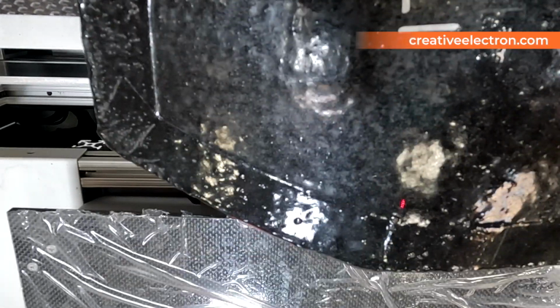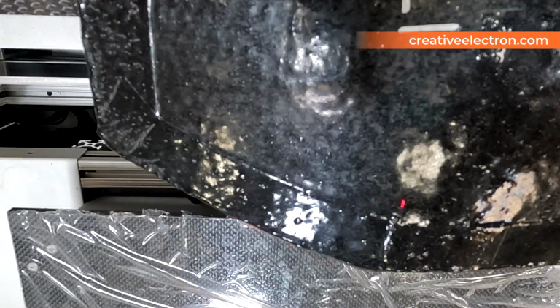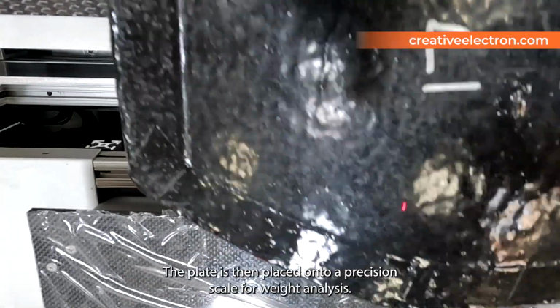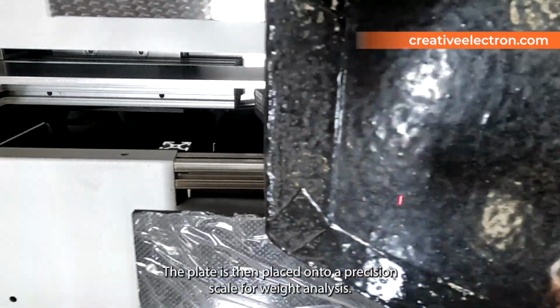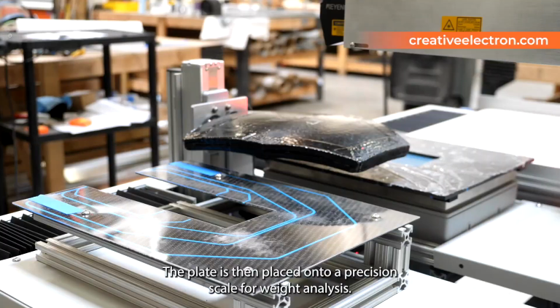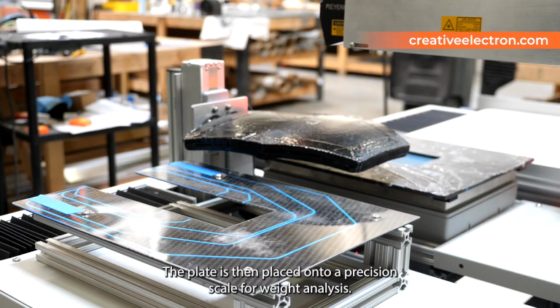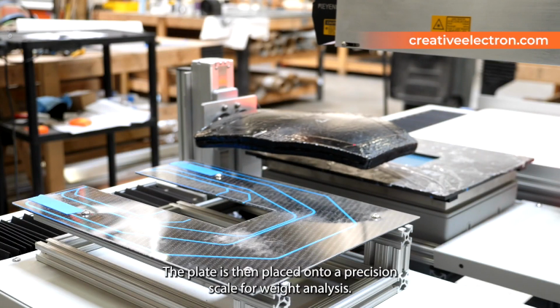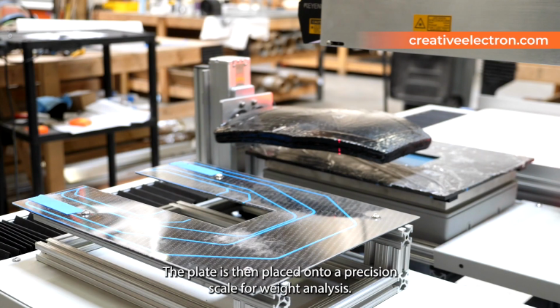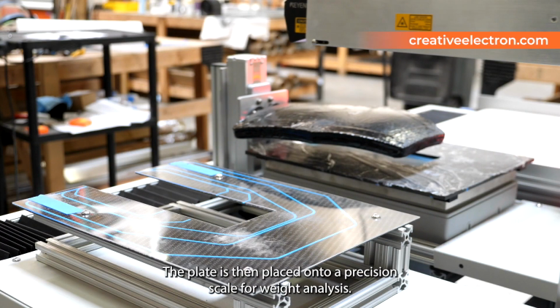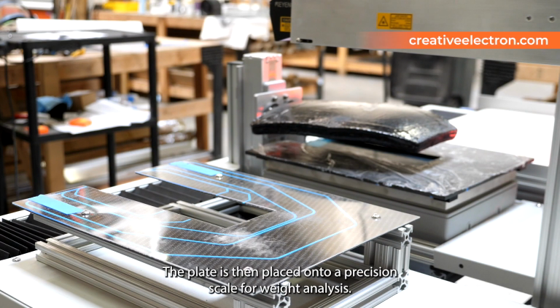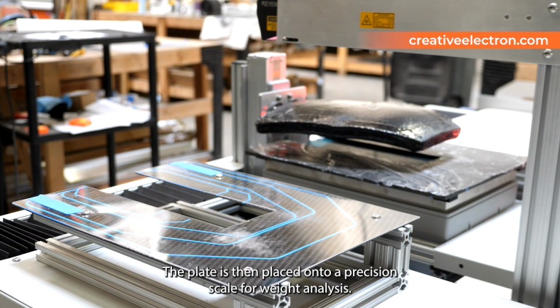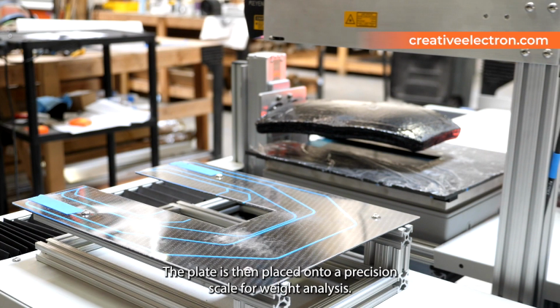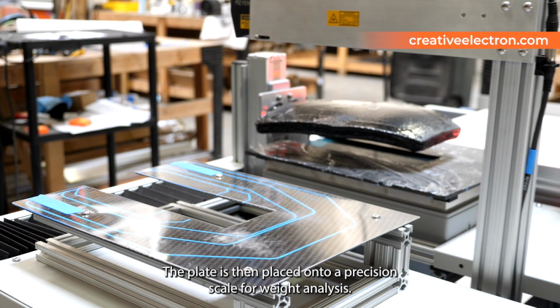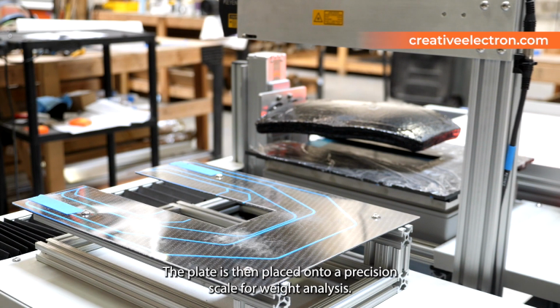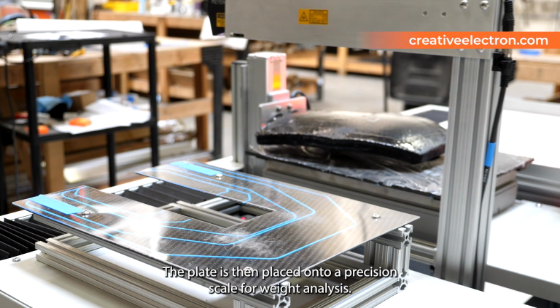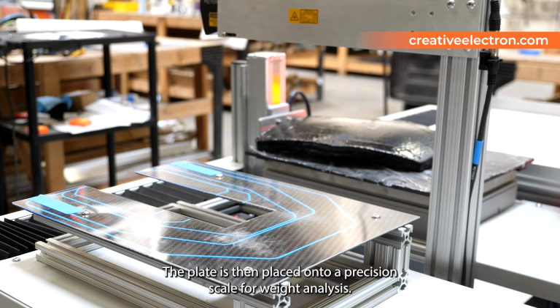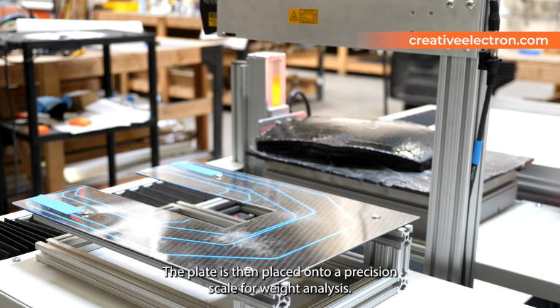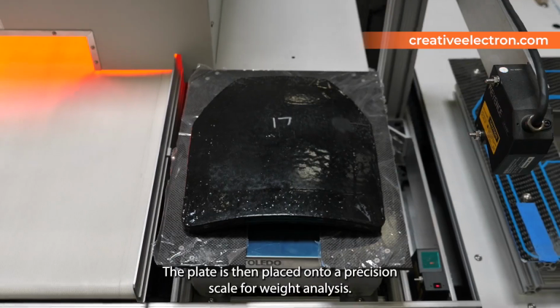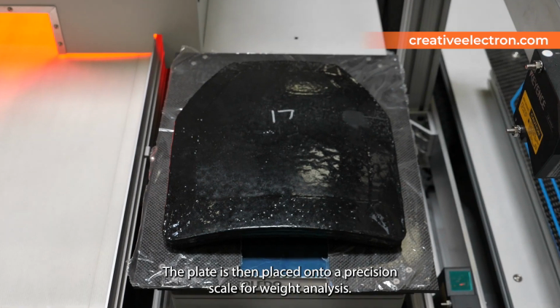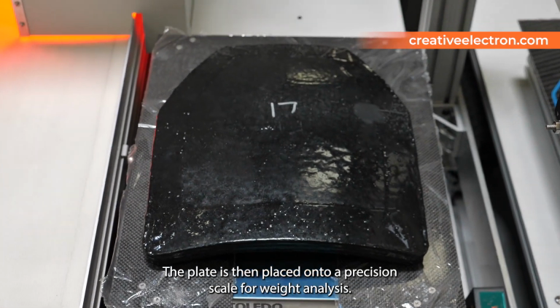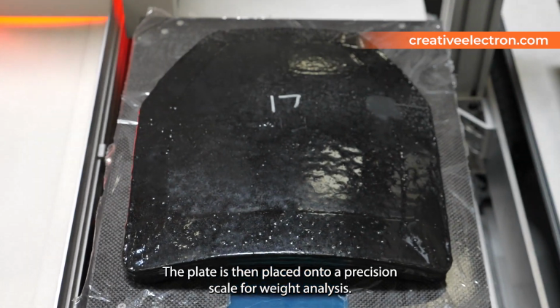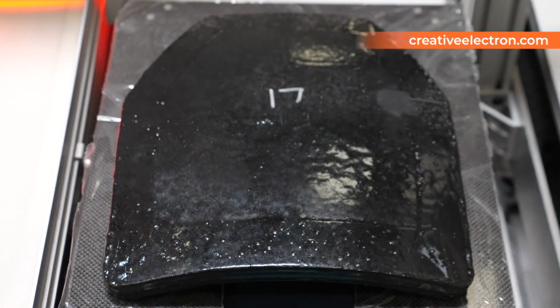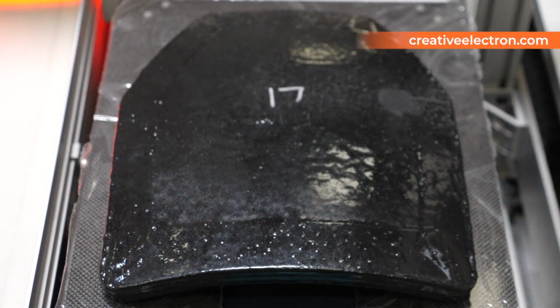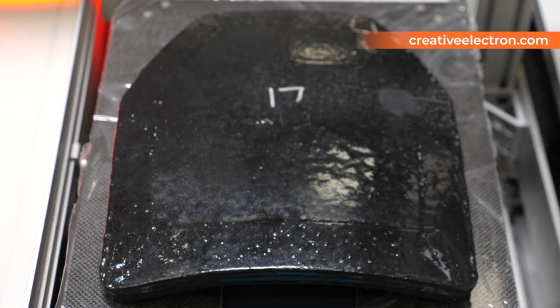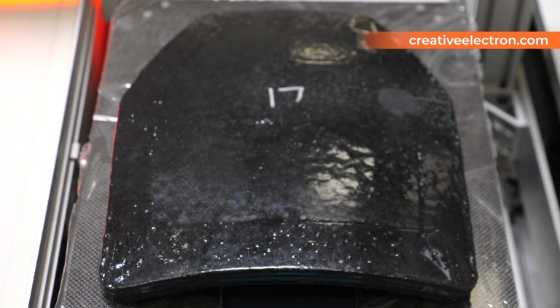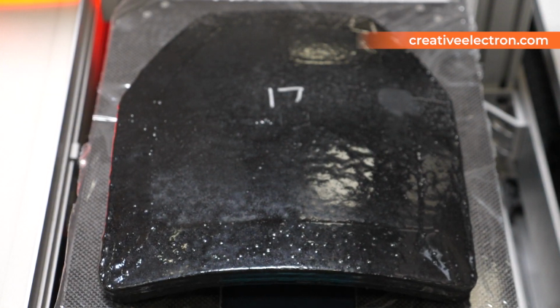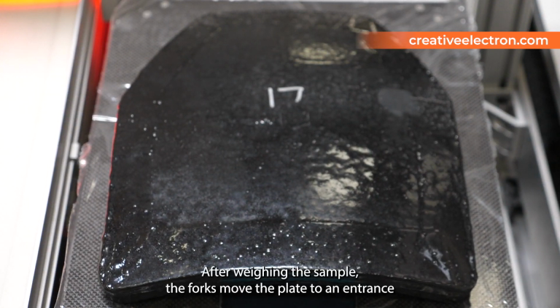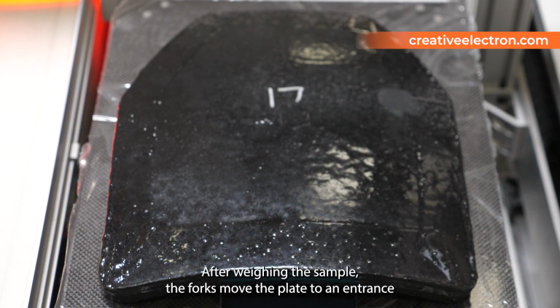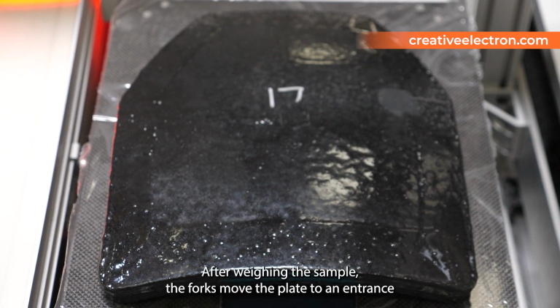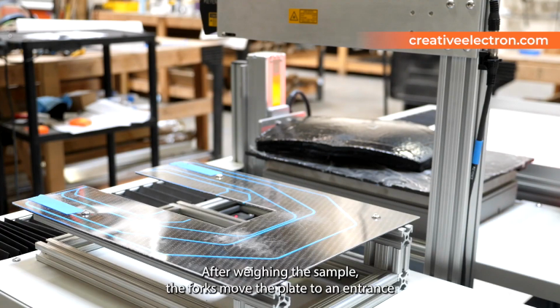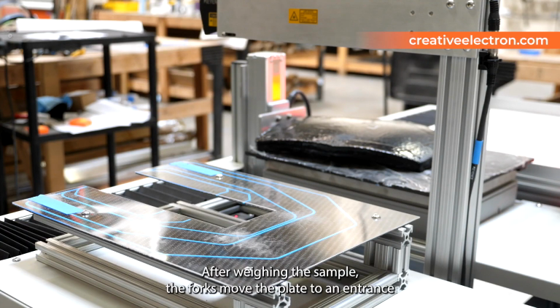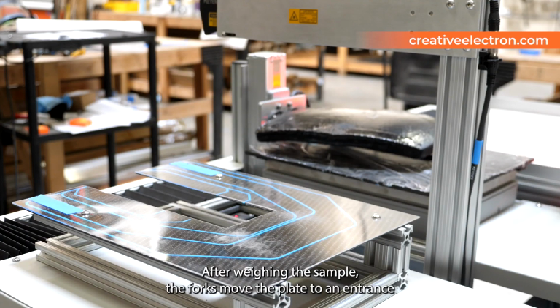The plate is then placed onto a precision scale for weight analysis. After weighing the sample,